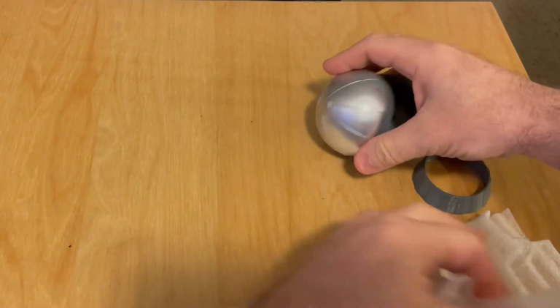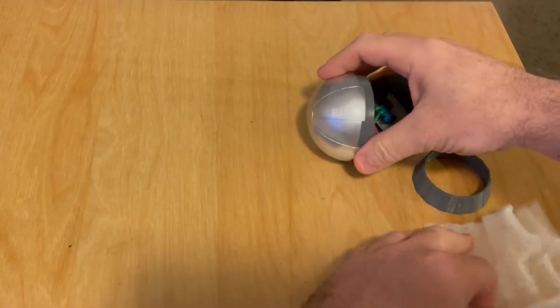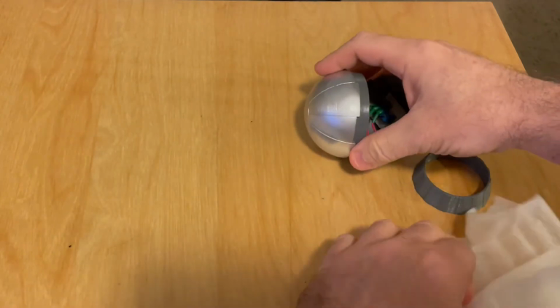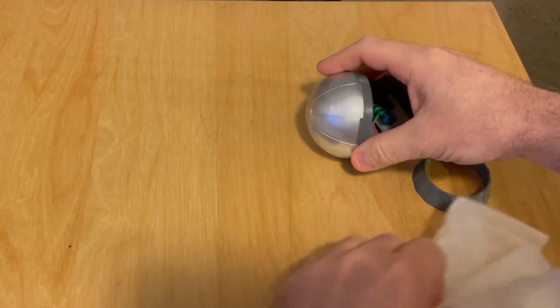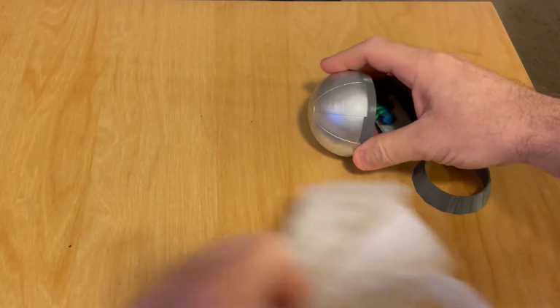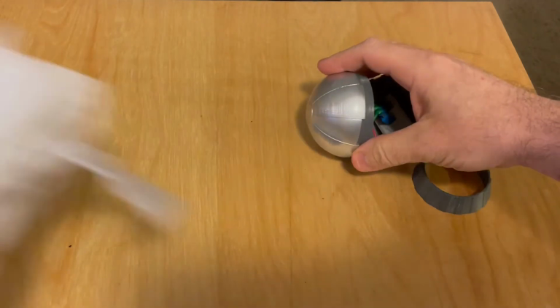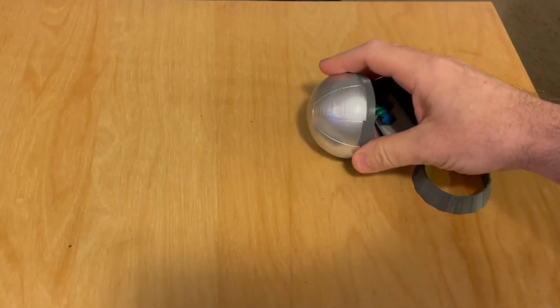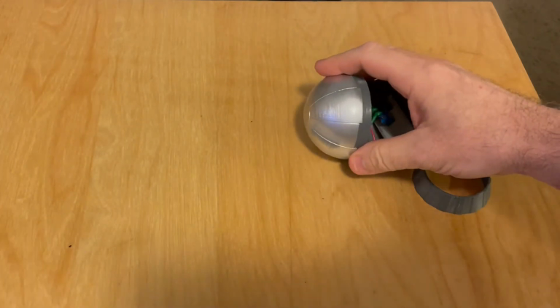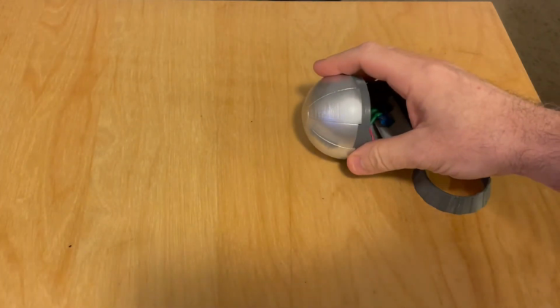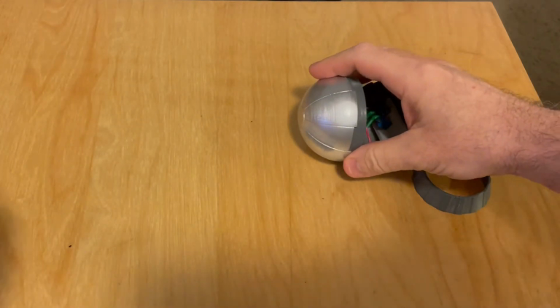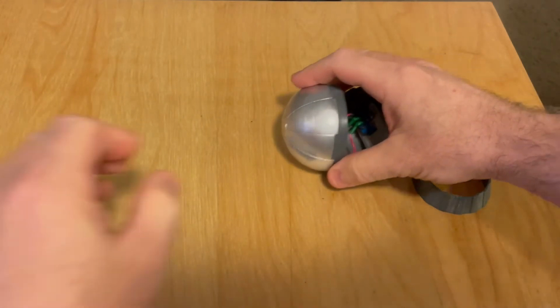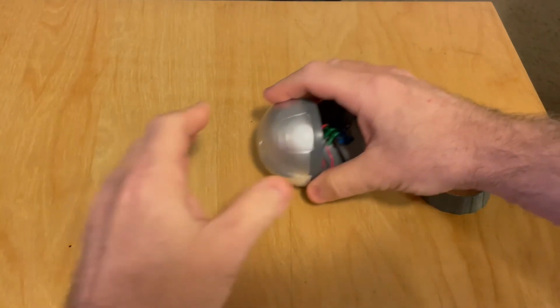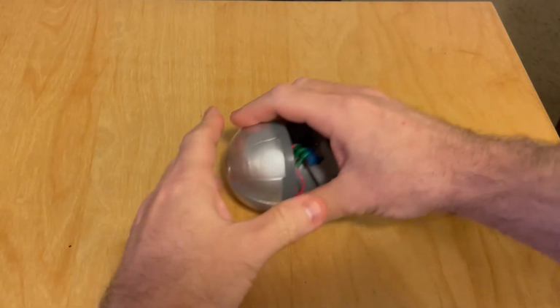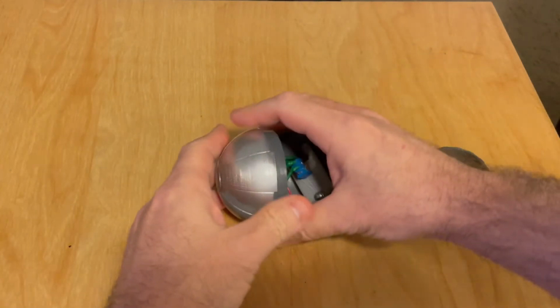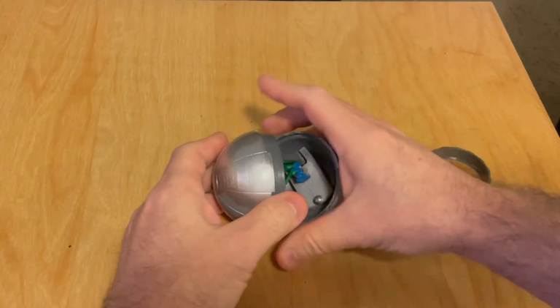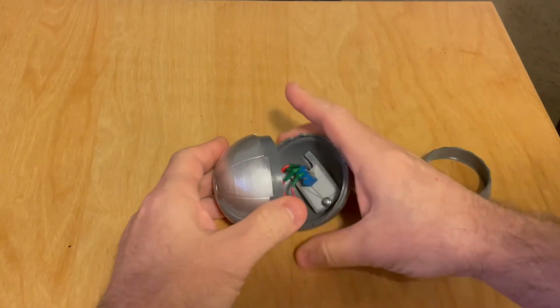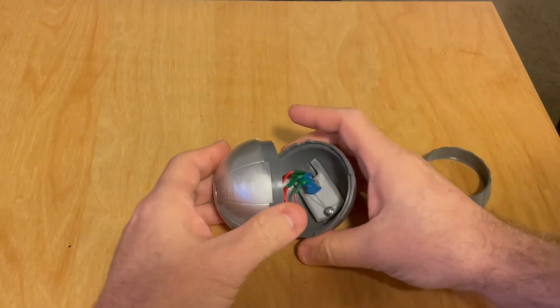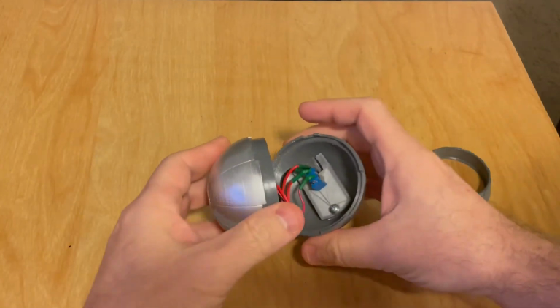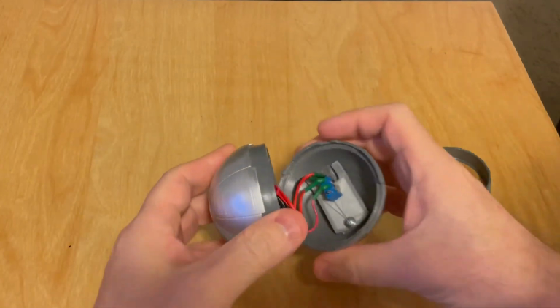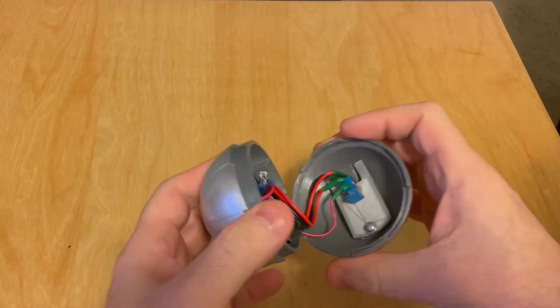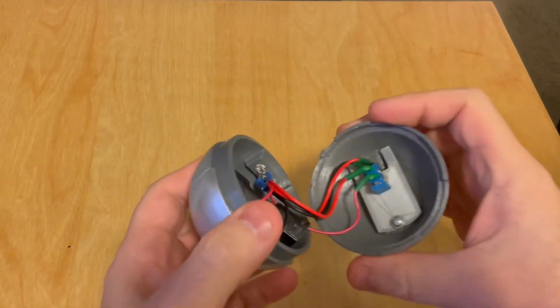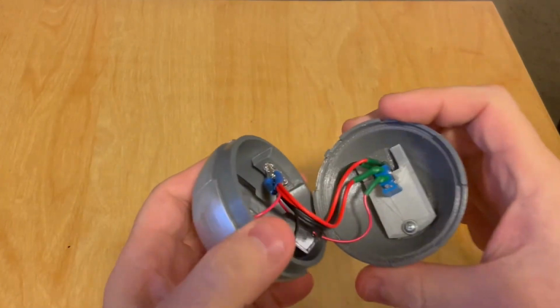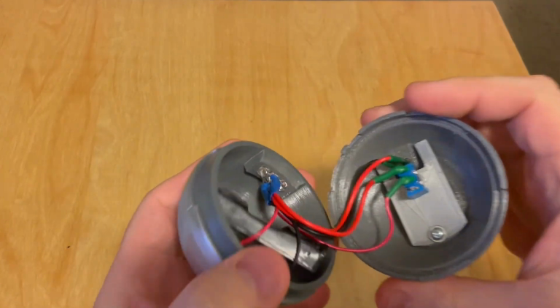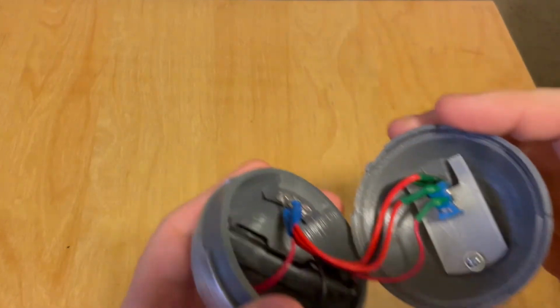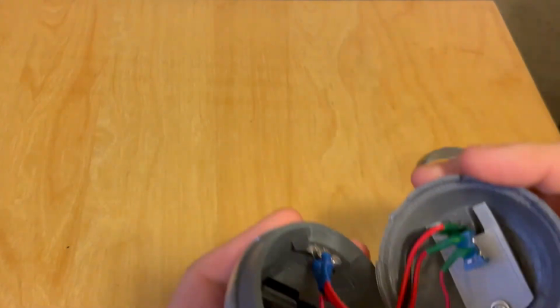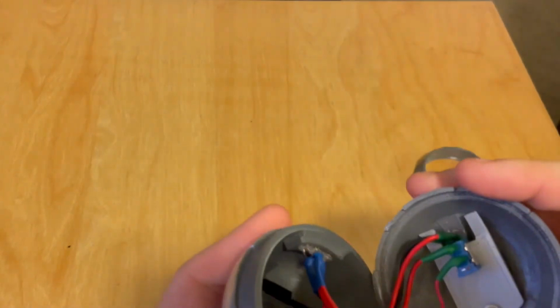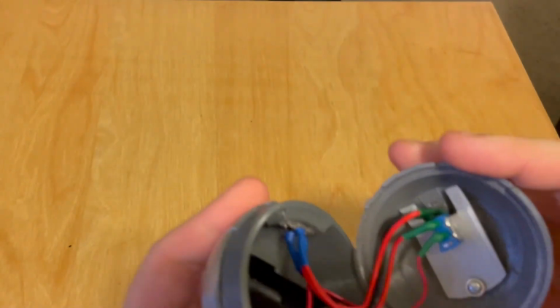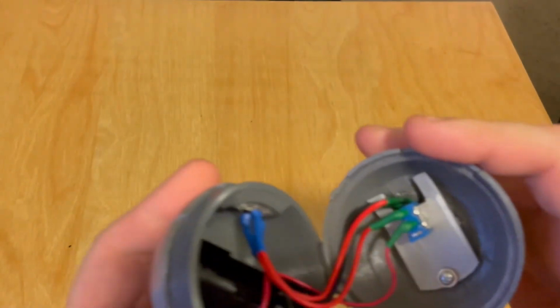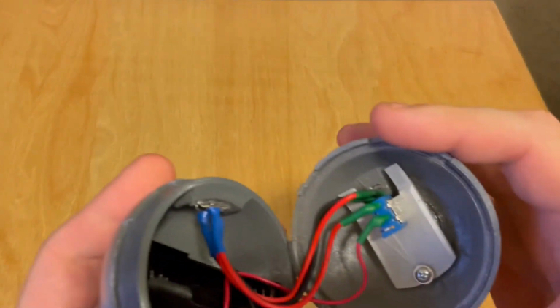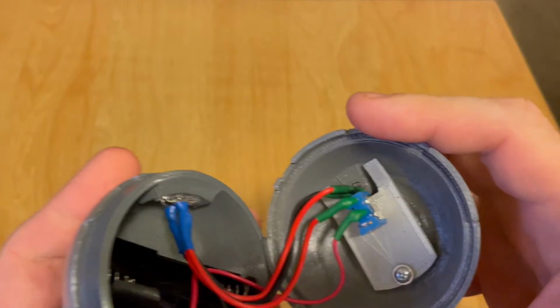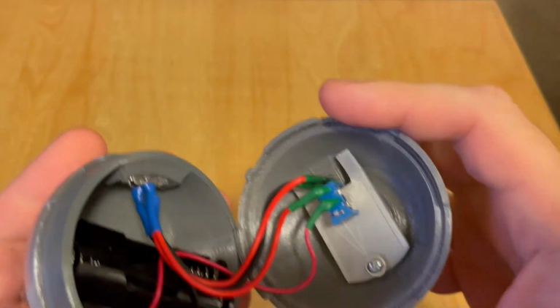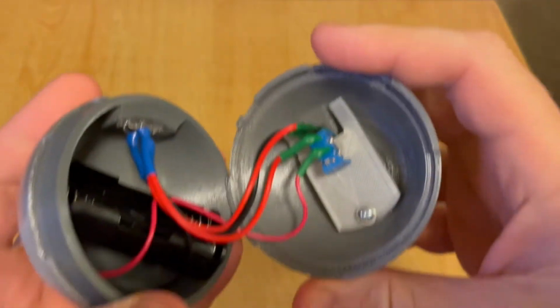So I'll now just let the demonstration play out, and I'll pop back in at the end with my thoughts on this replica.